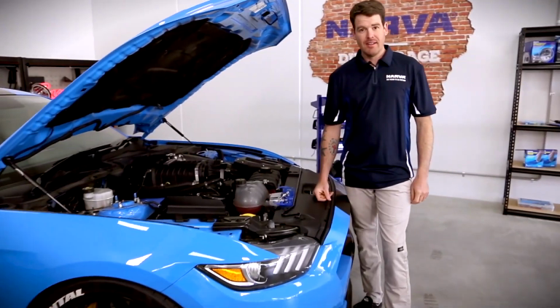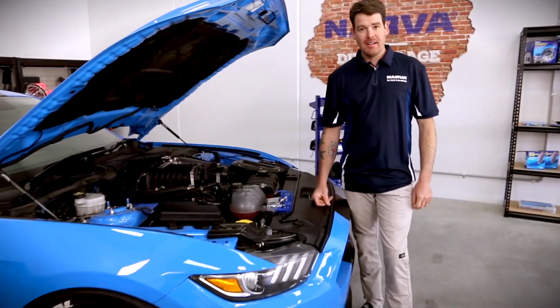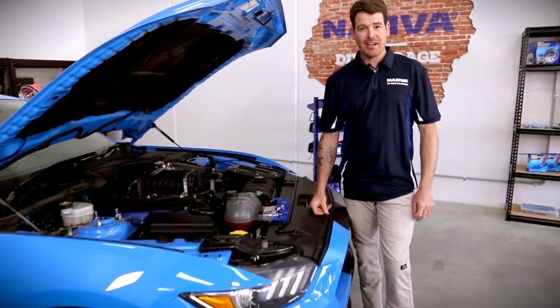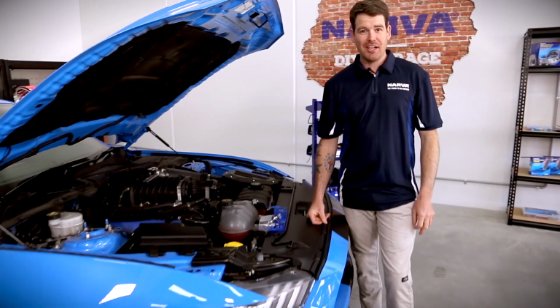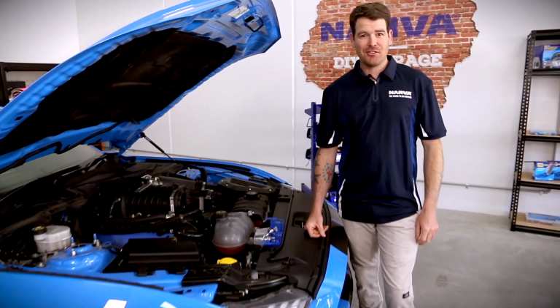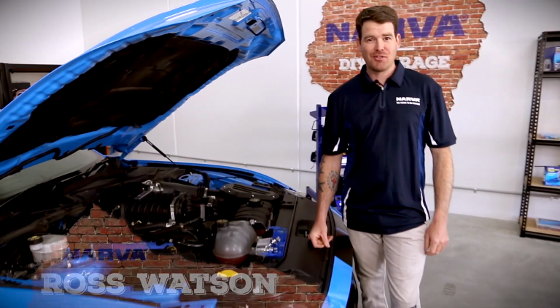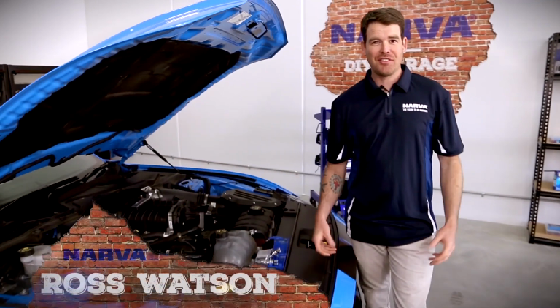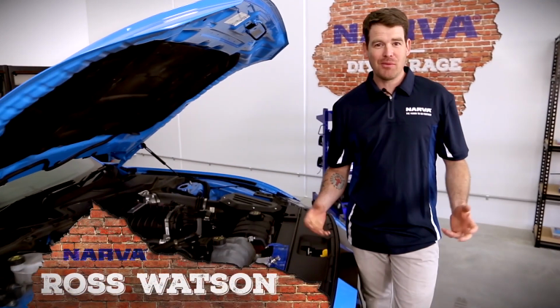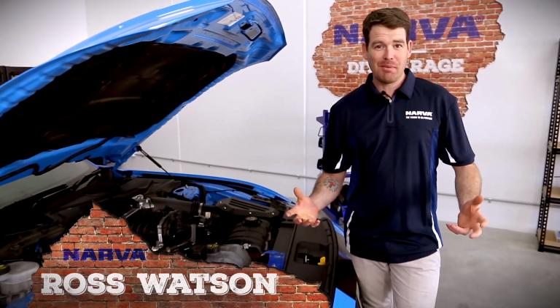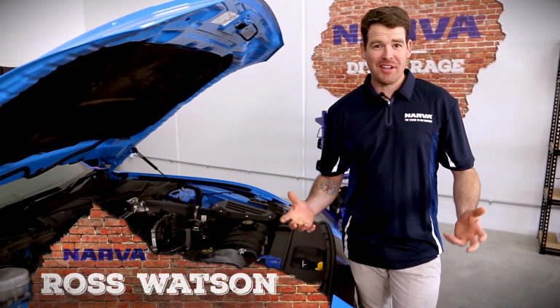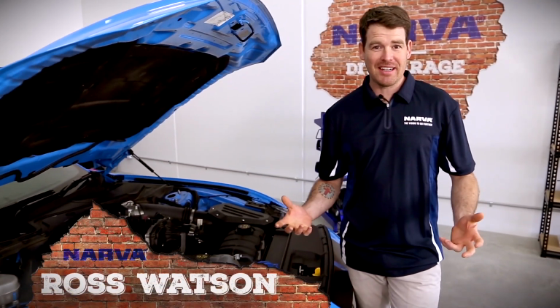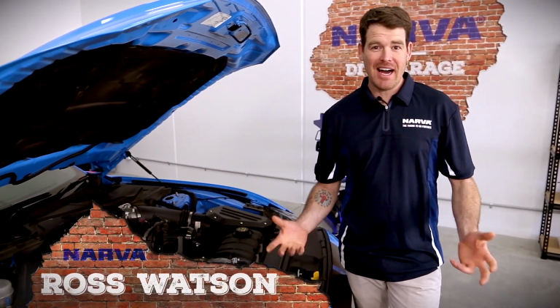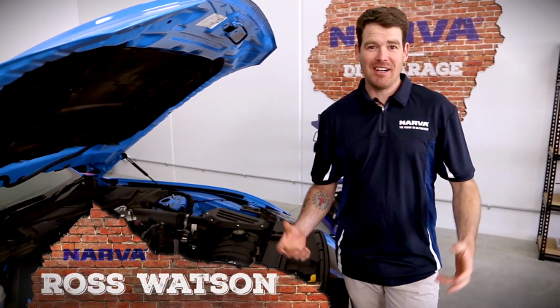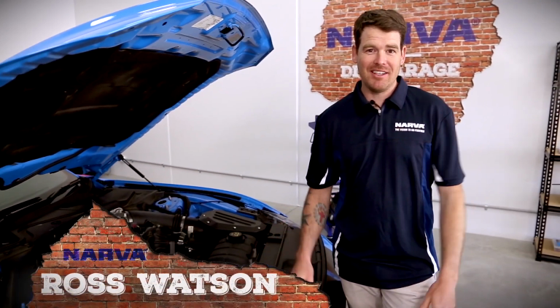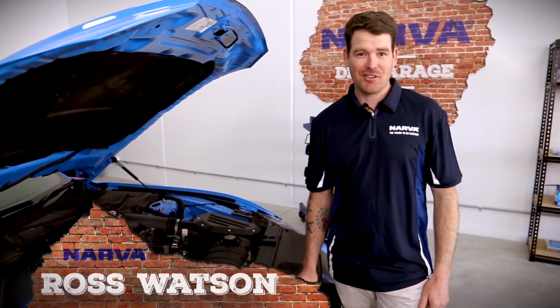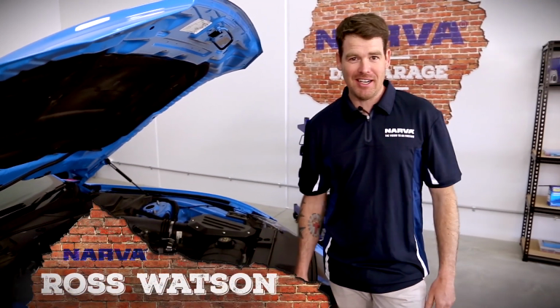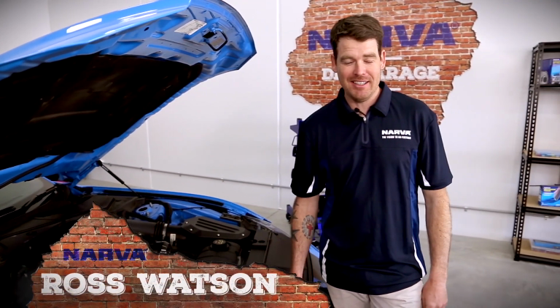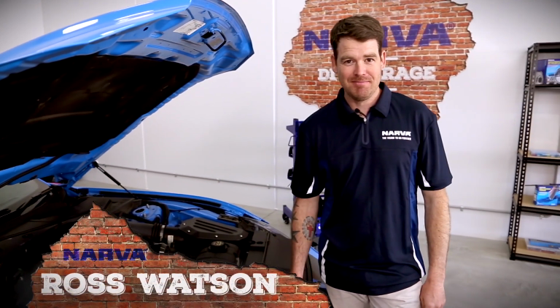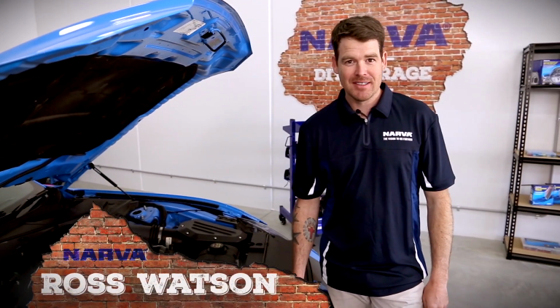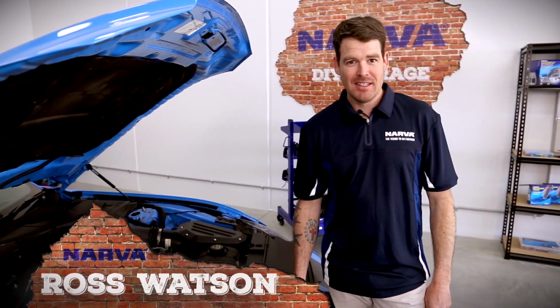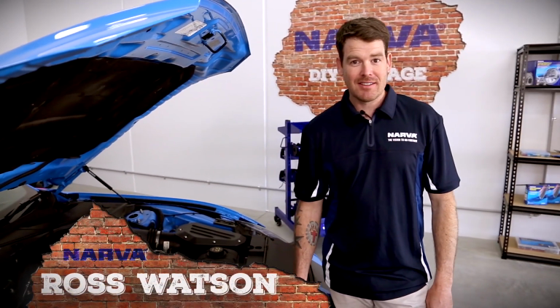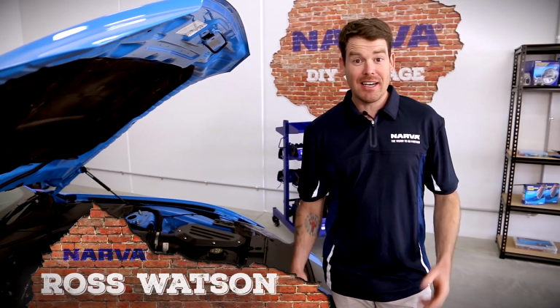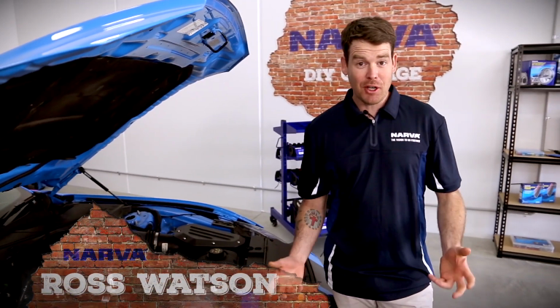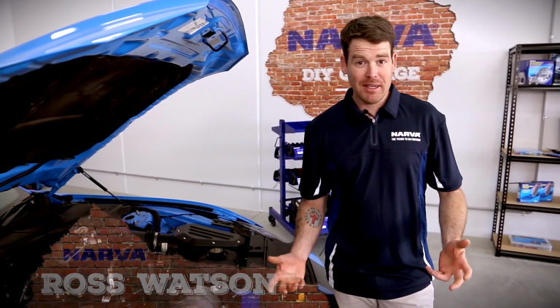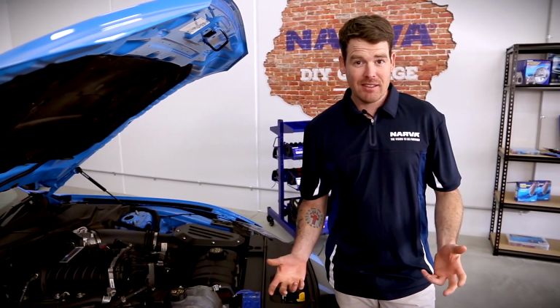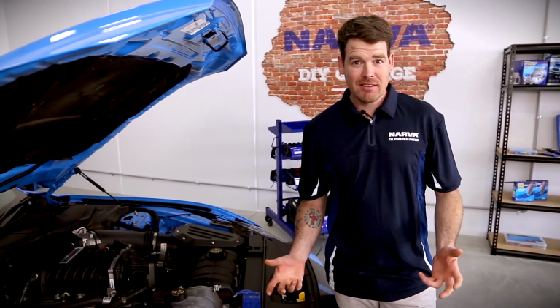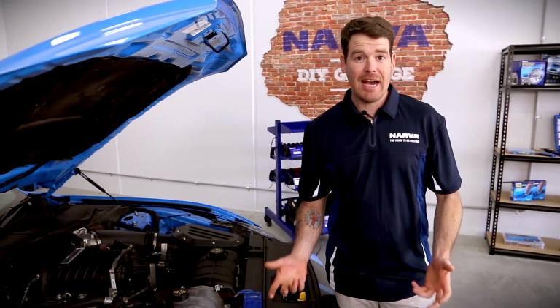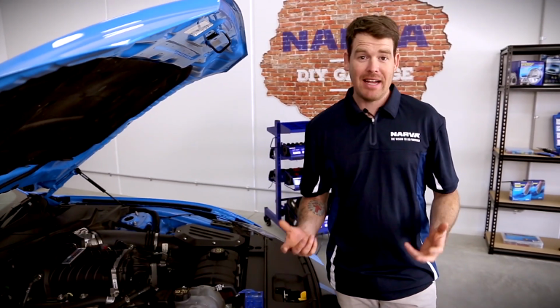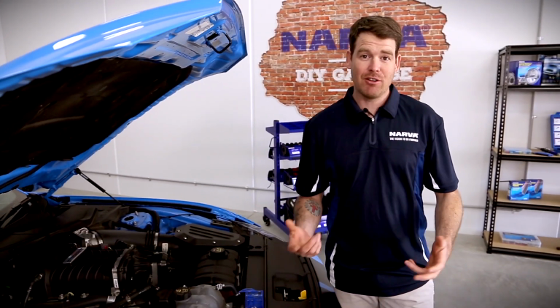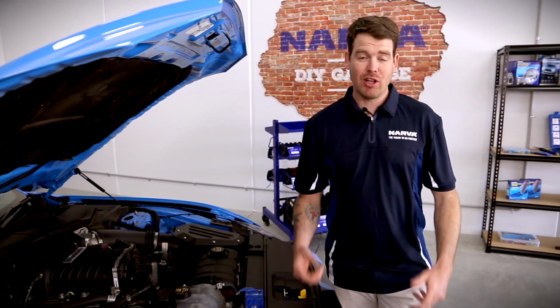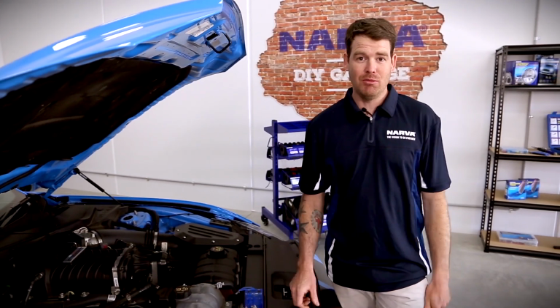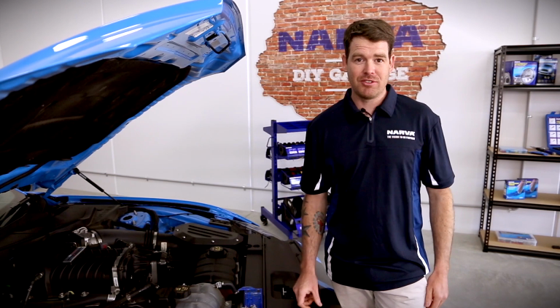Hey guys, Ross here representing Narva Australia. Today's topic: how to handle globes.